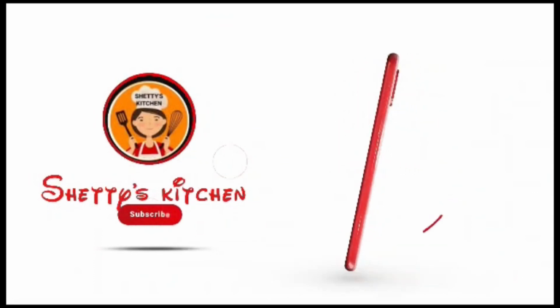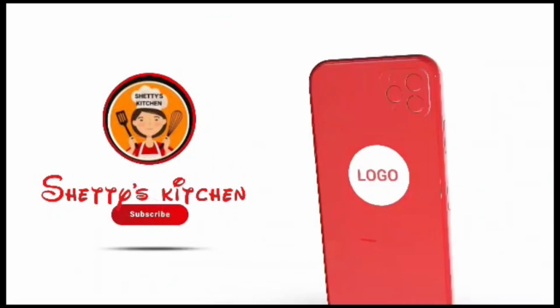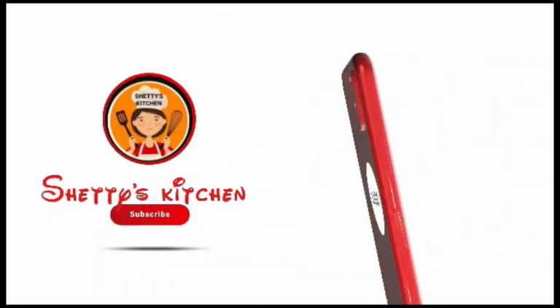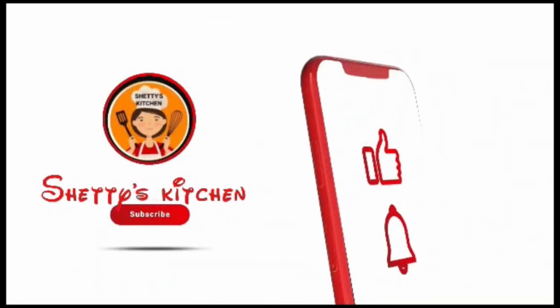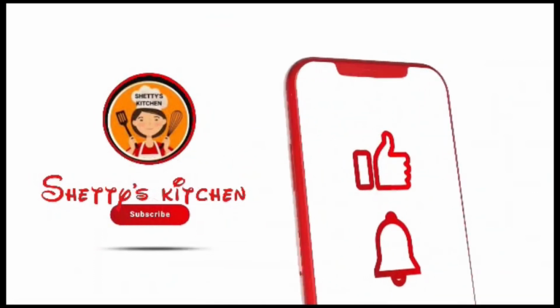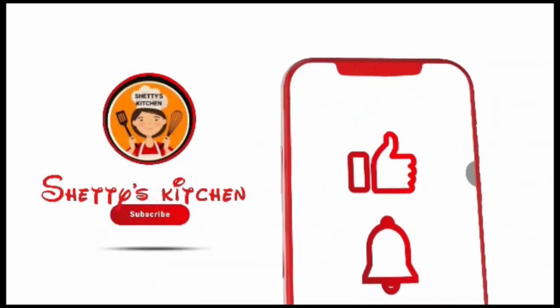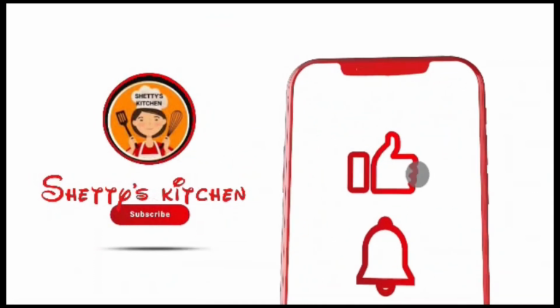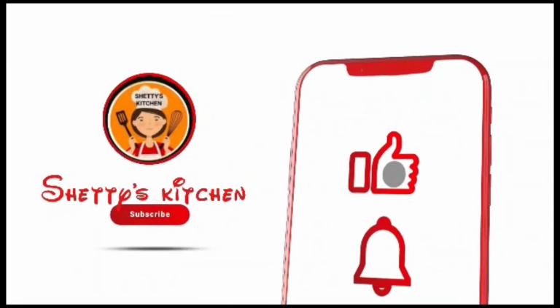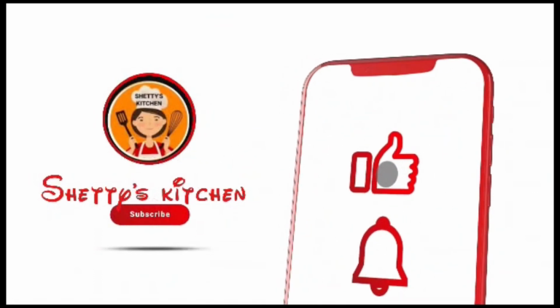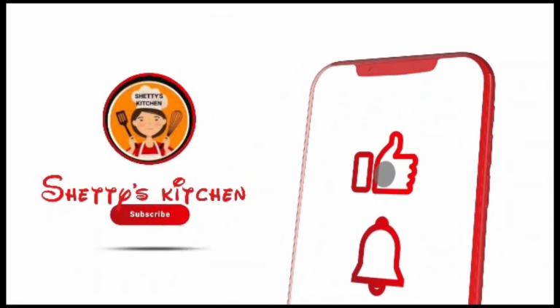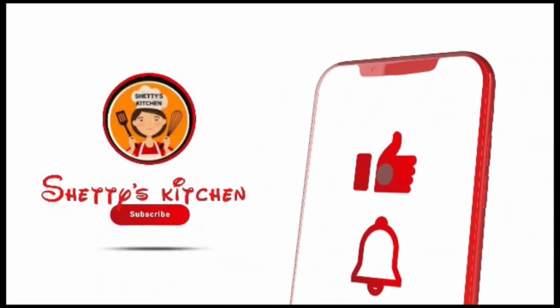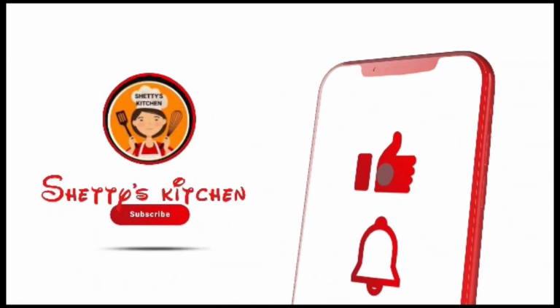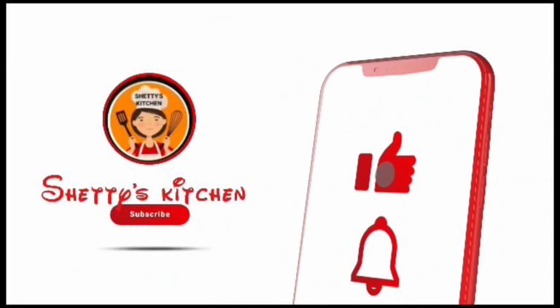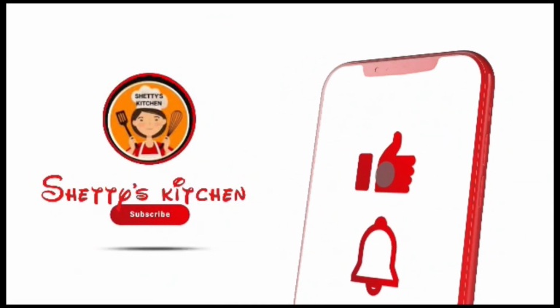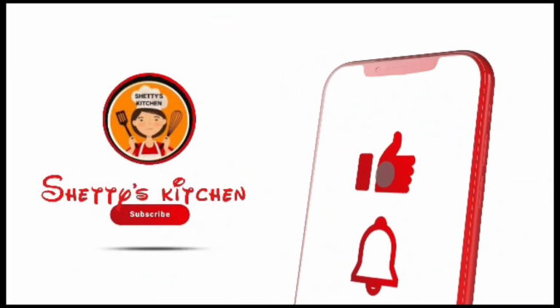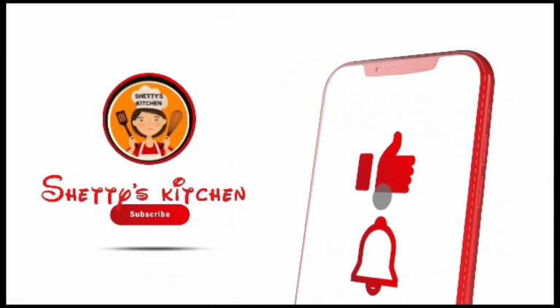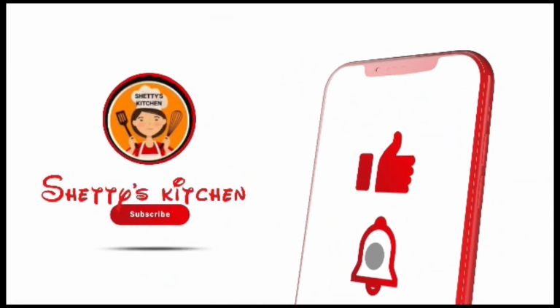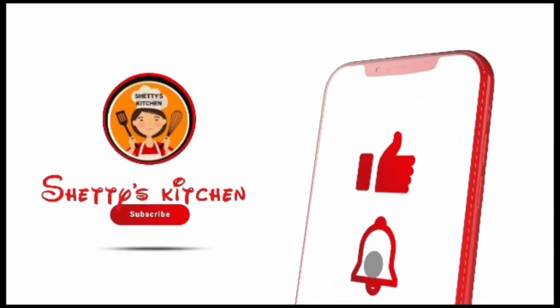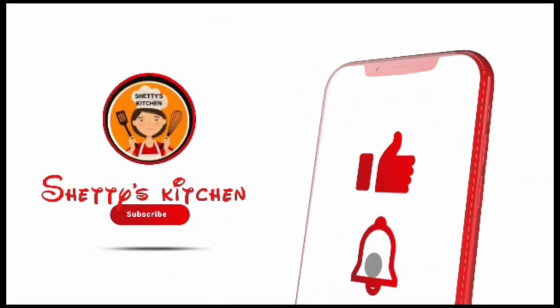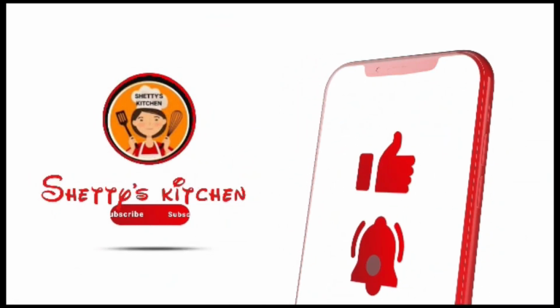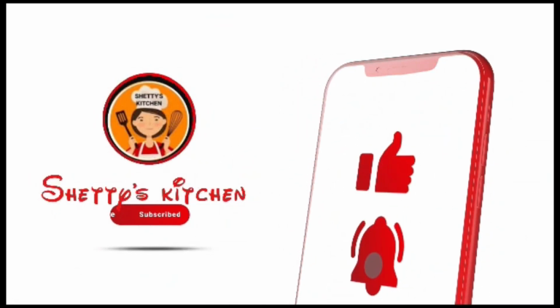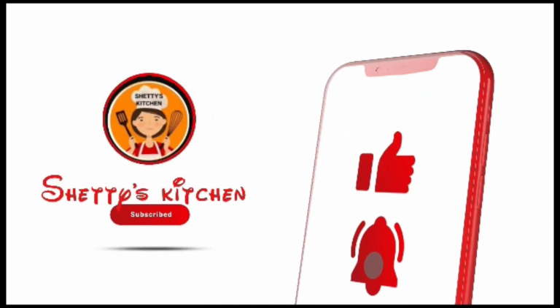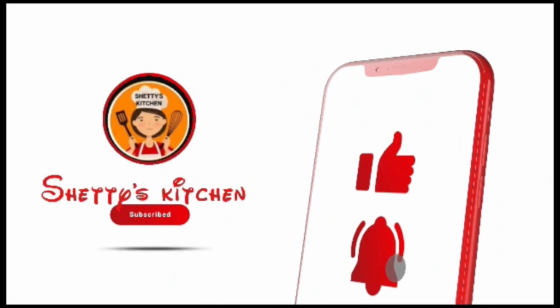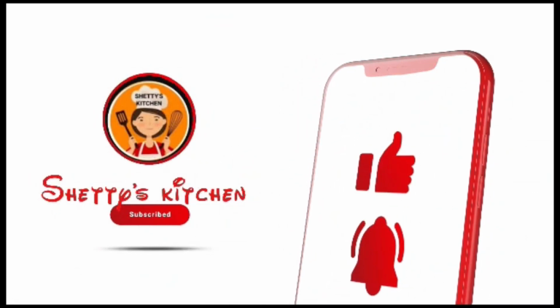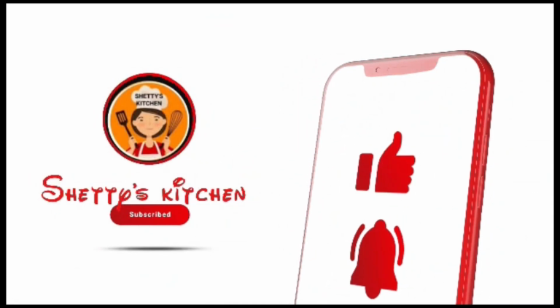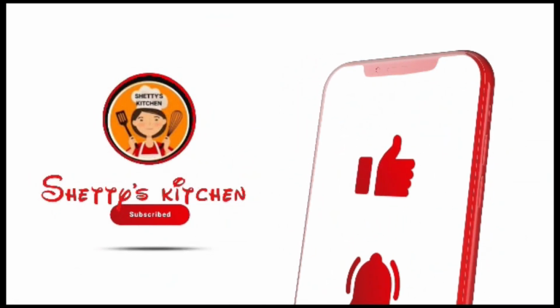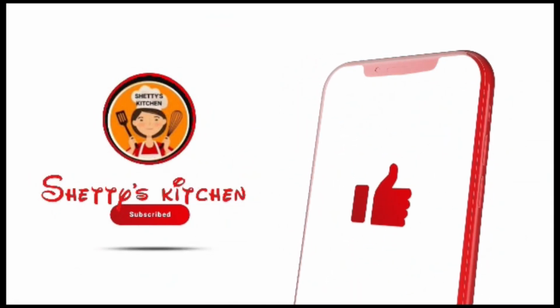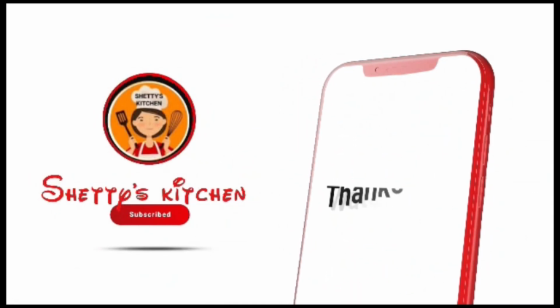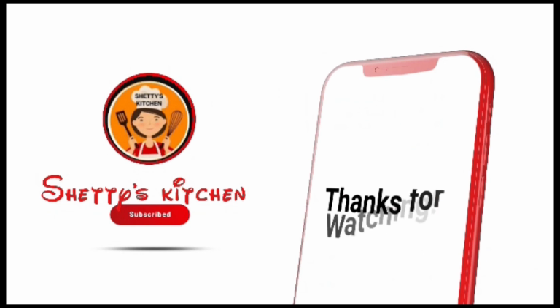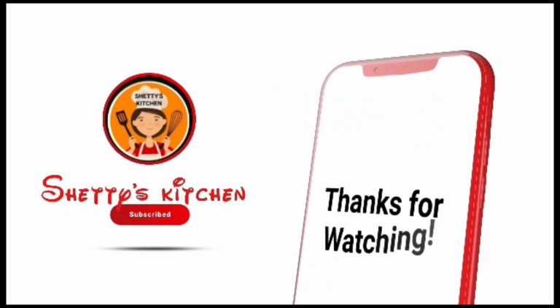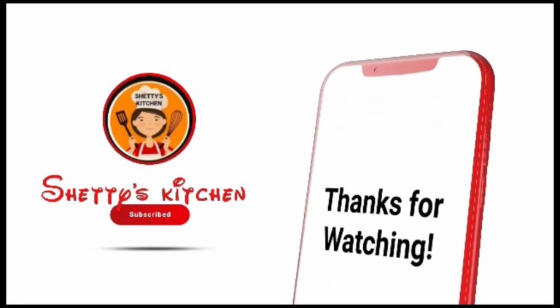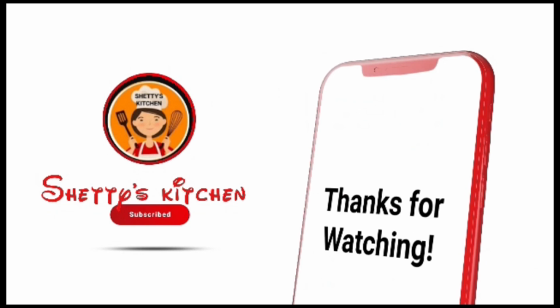See you in the next video. Until then, take care. Bye.